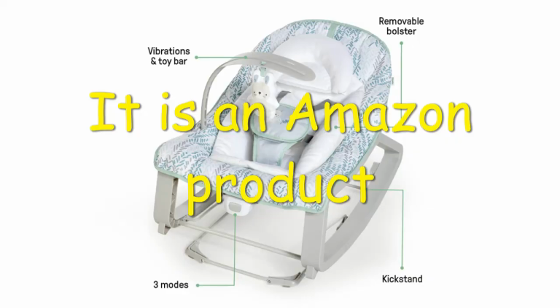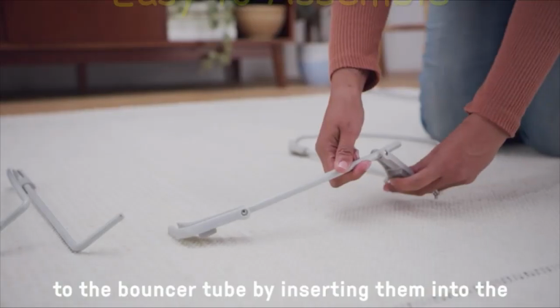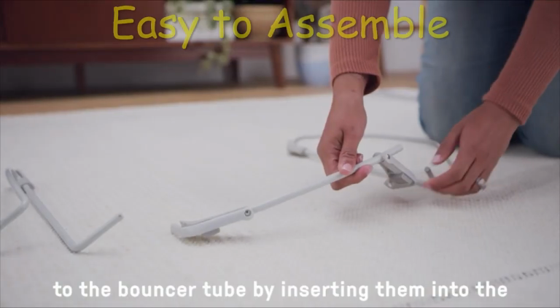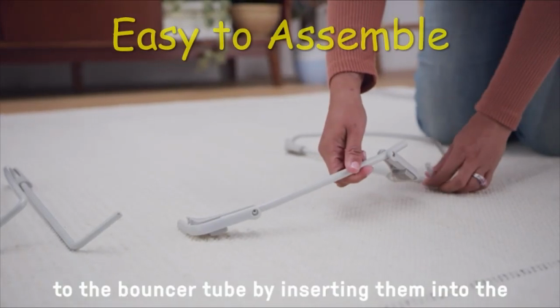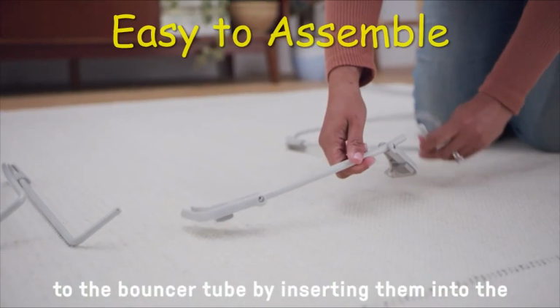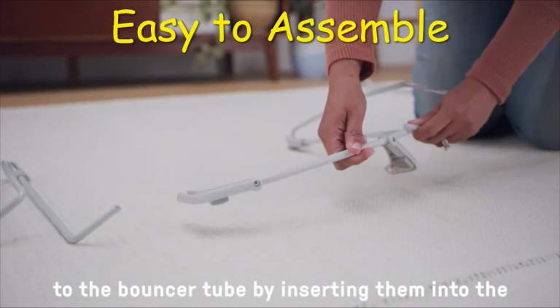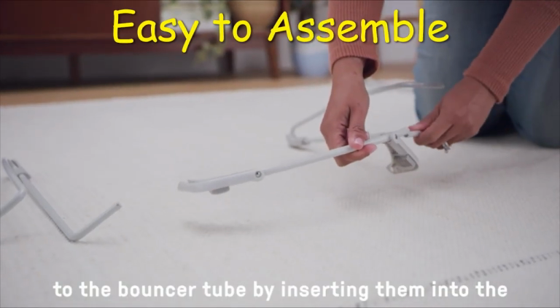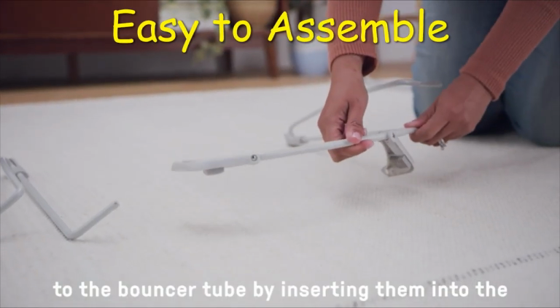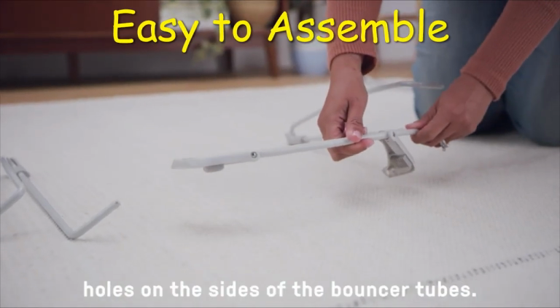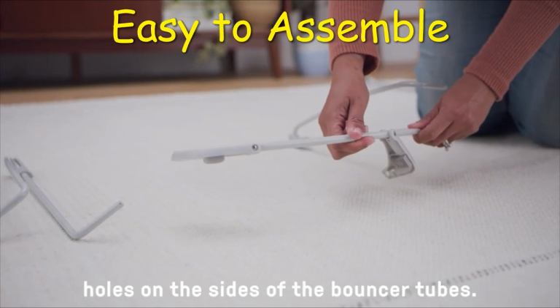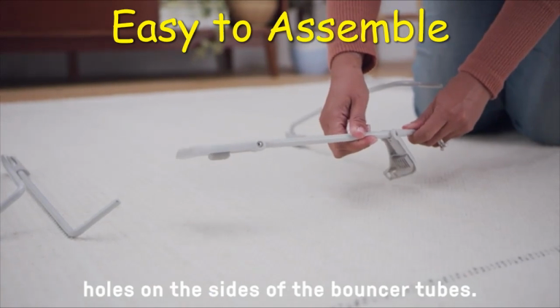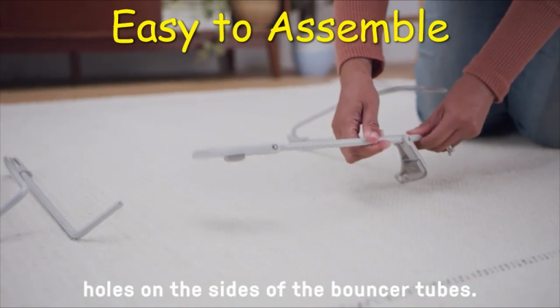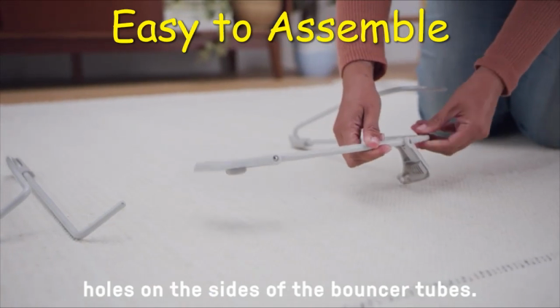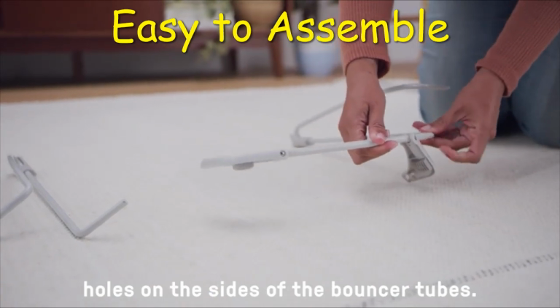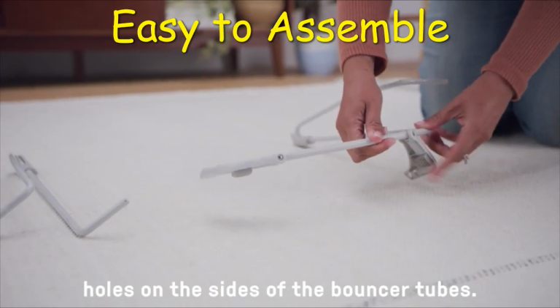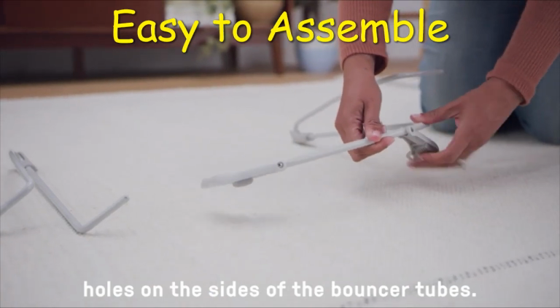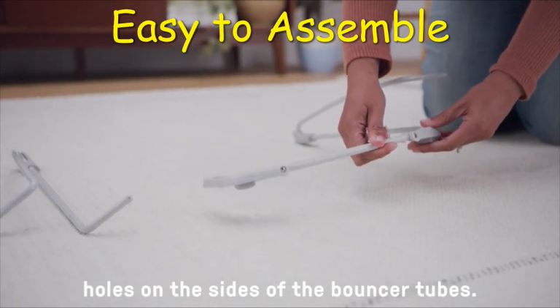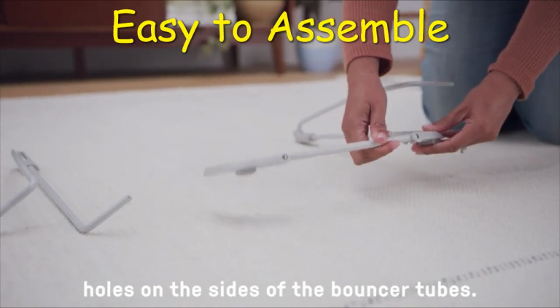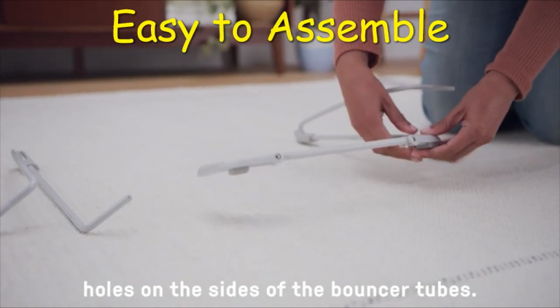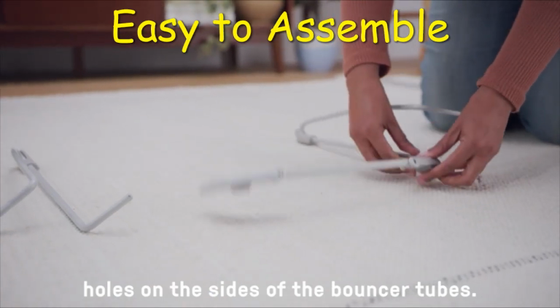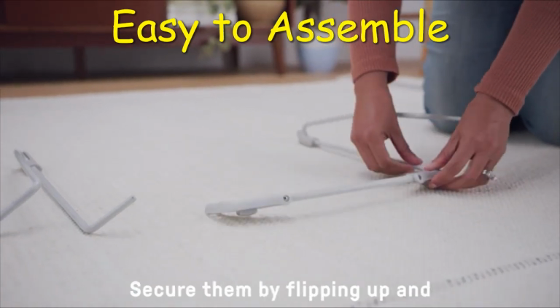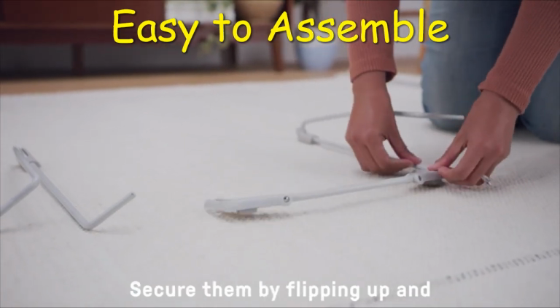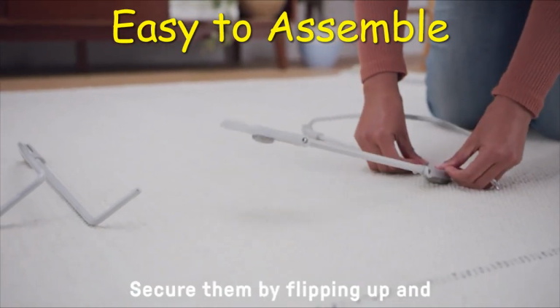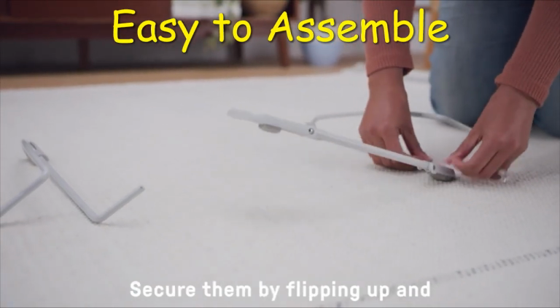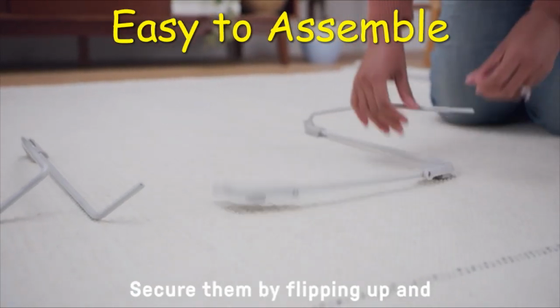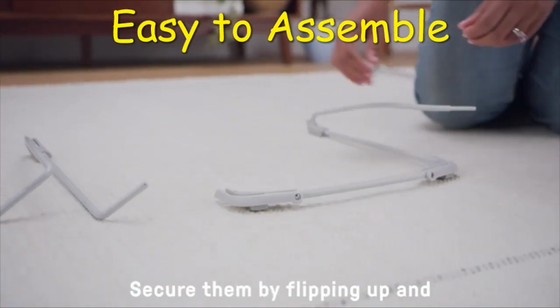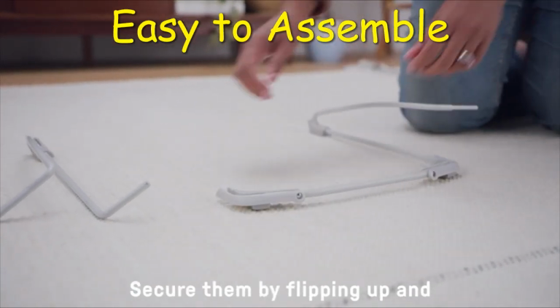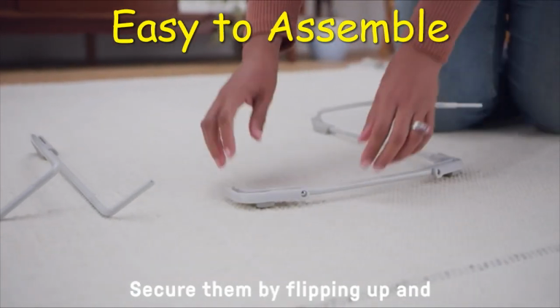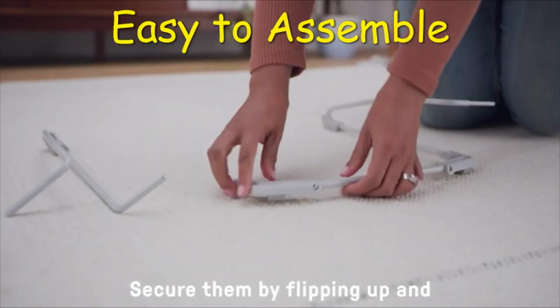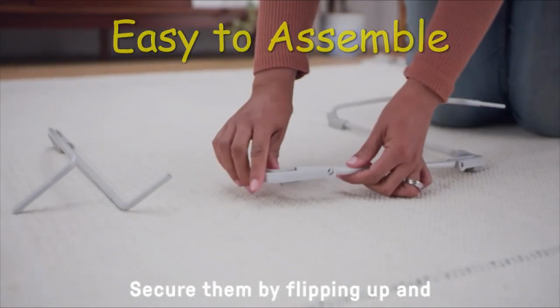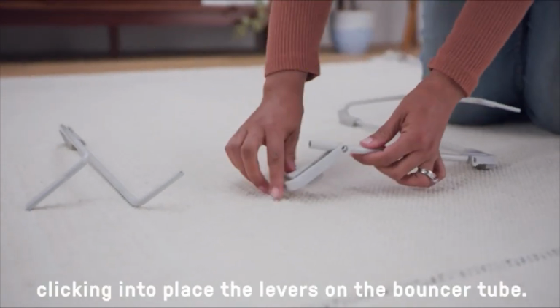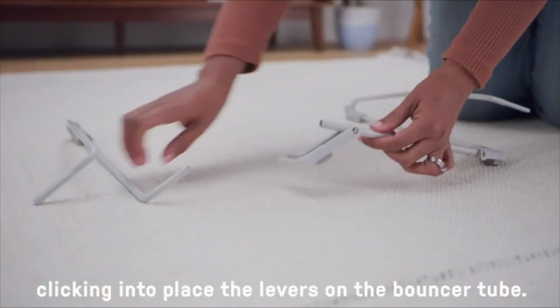Welcome to Bacash. Please subscribe to our channel to watch new baby goods reviews.